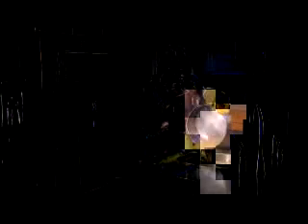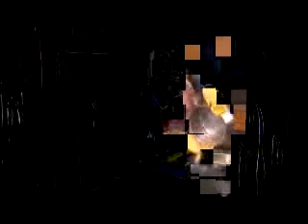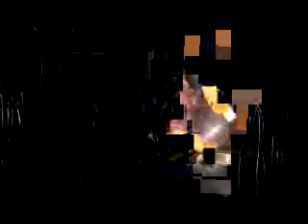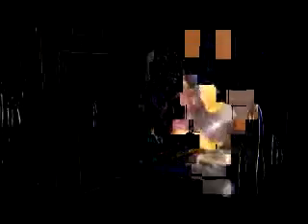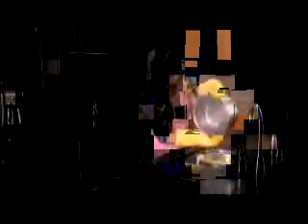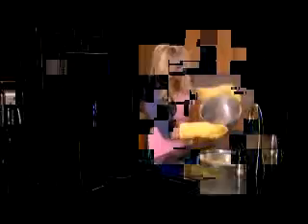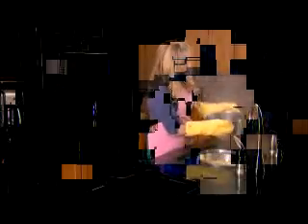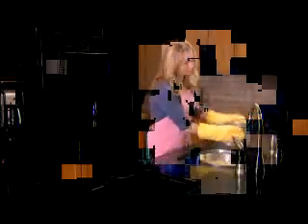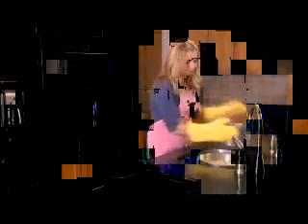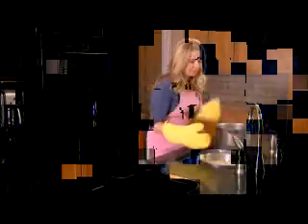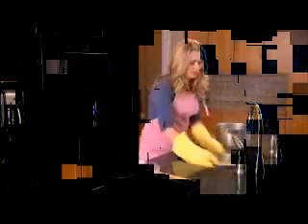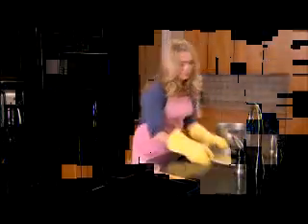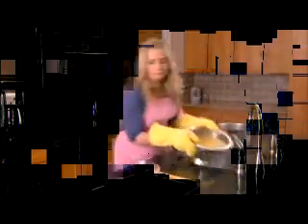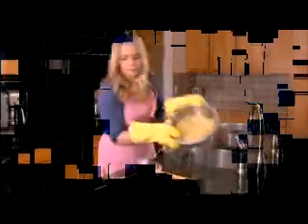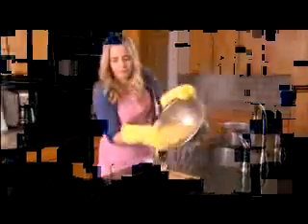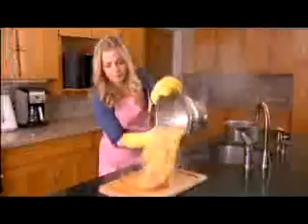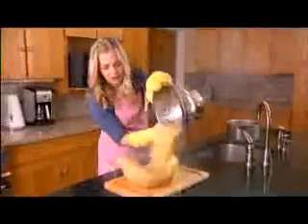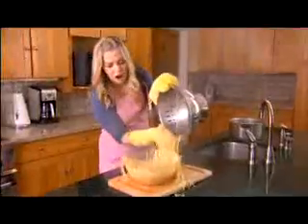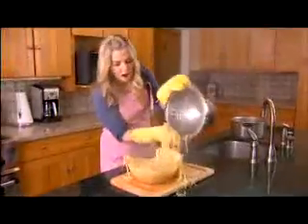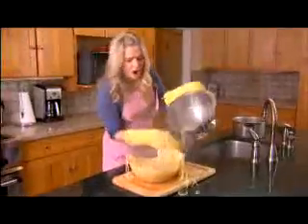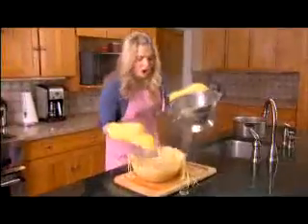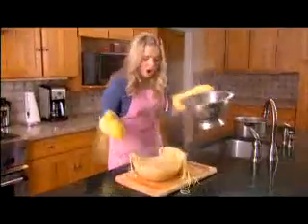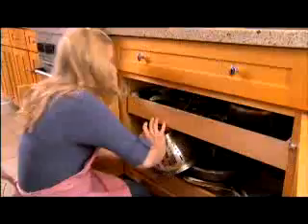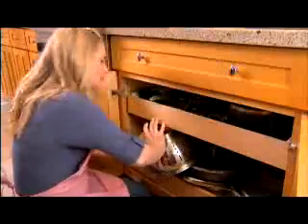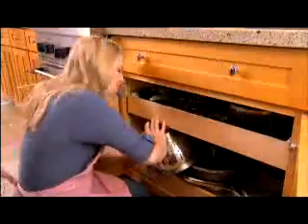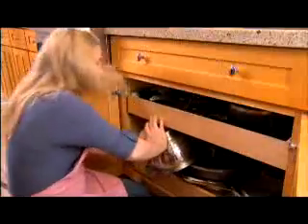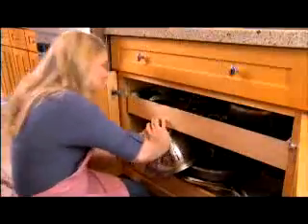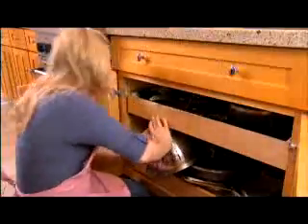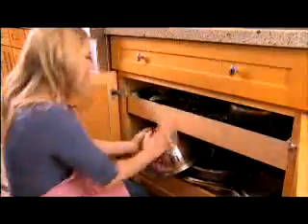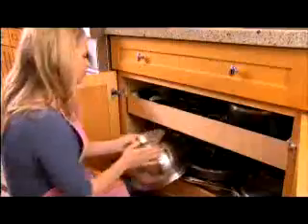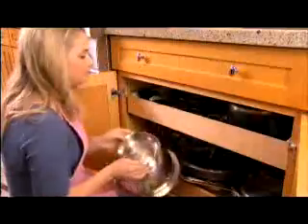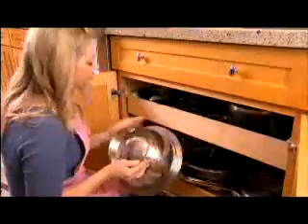Strainers make a mess when you pour. They drip on the counter, they drip on the floor, and they're too bulky to store.